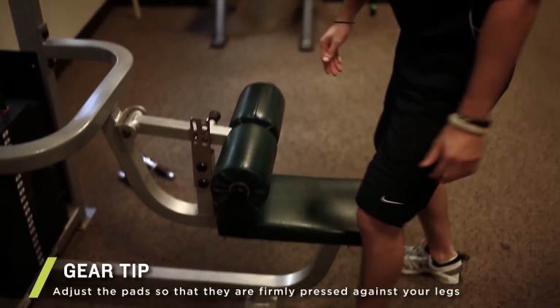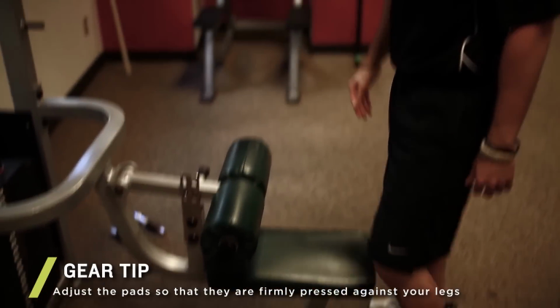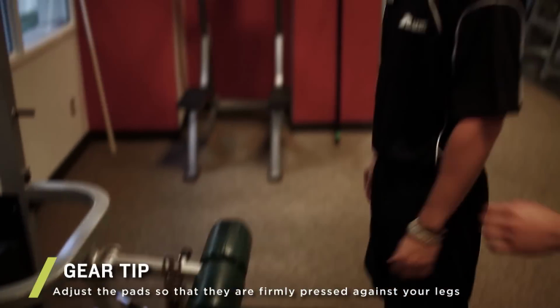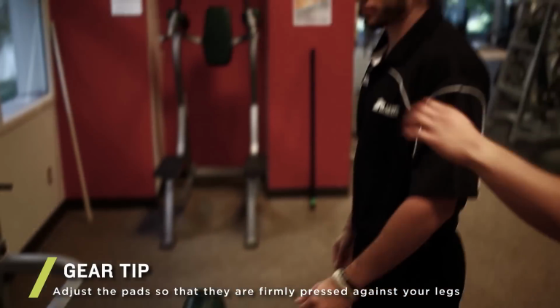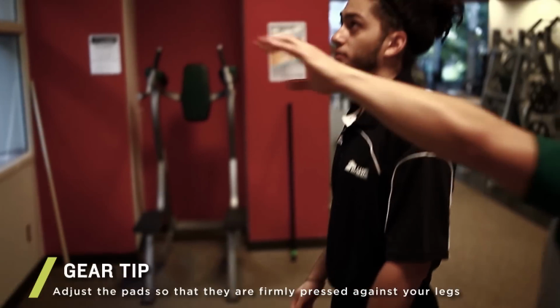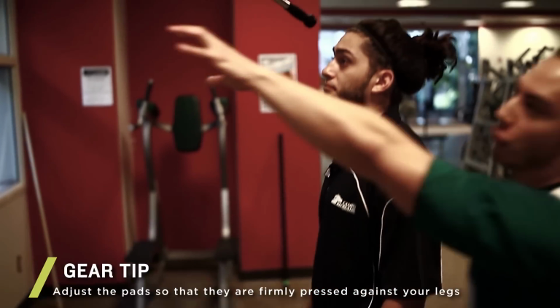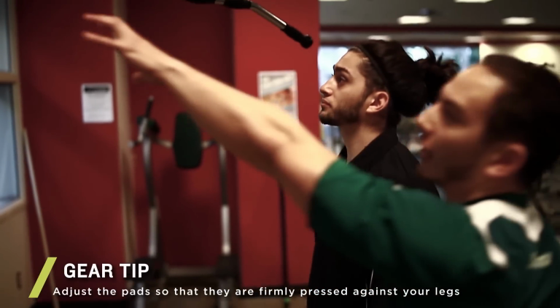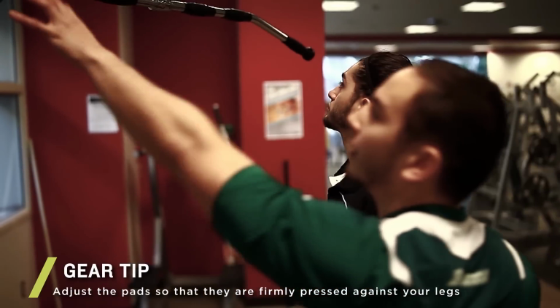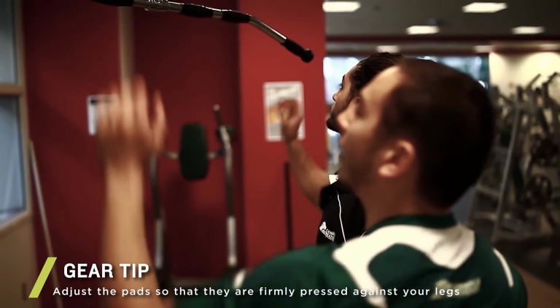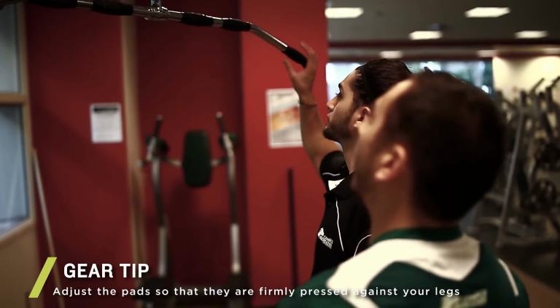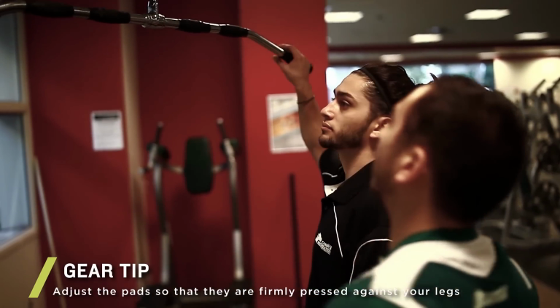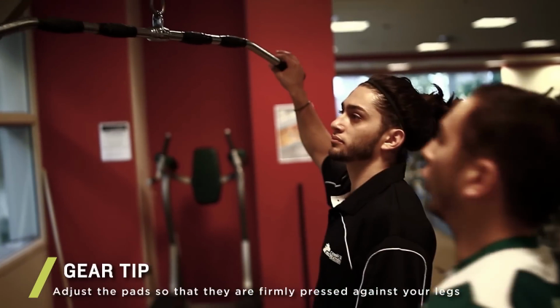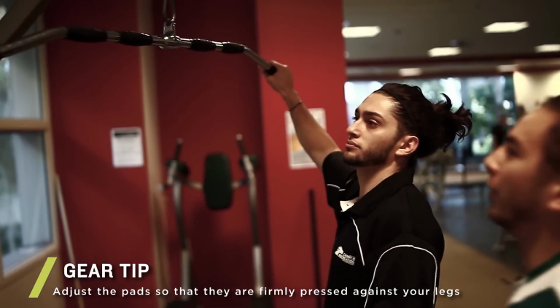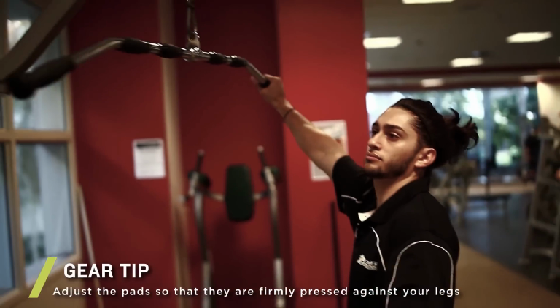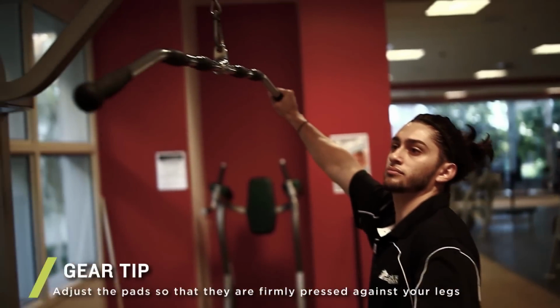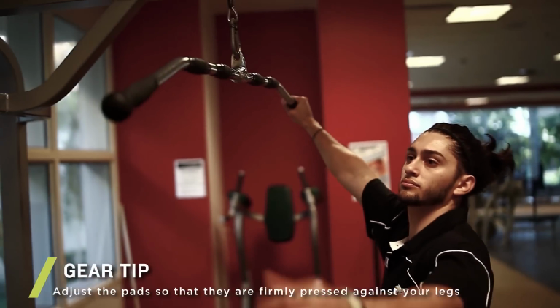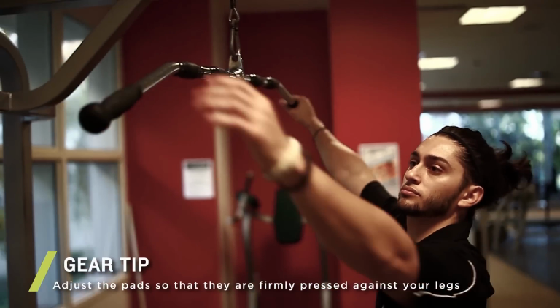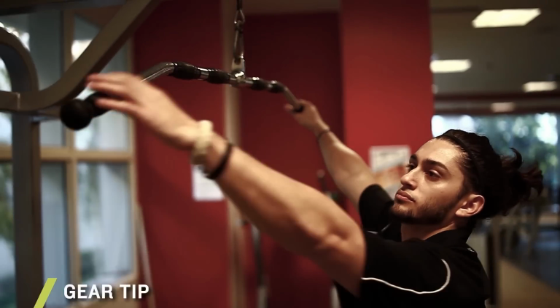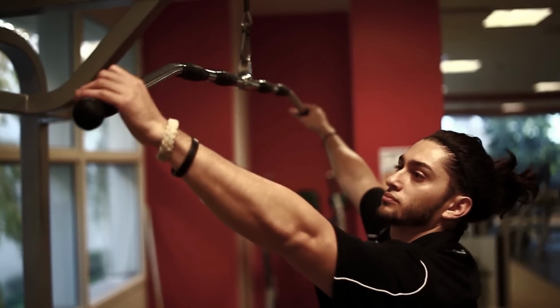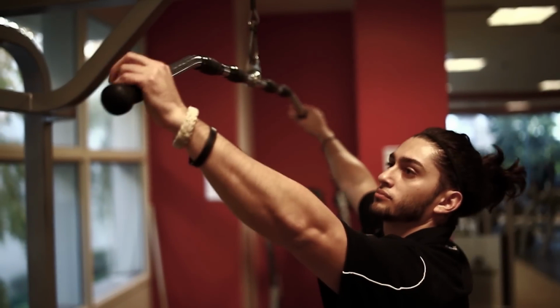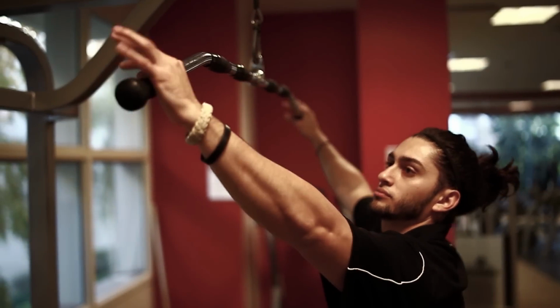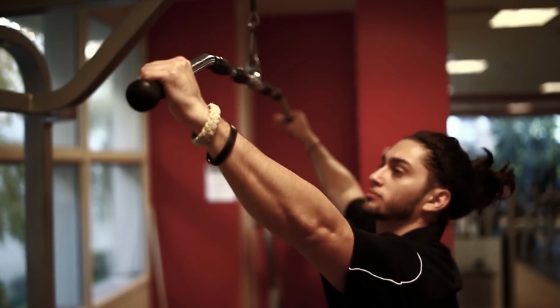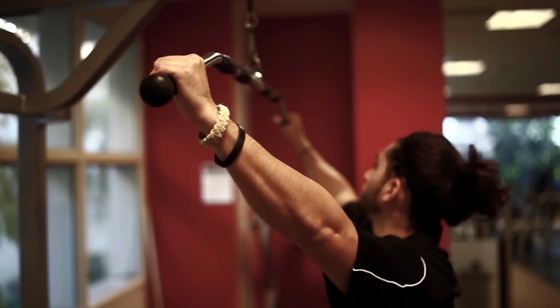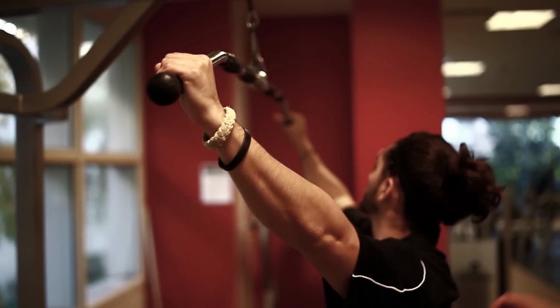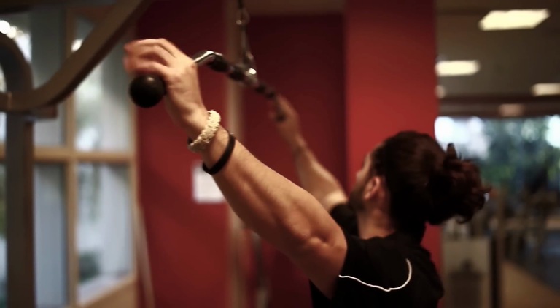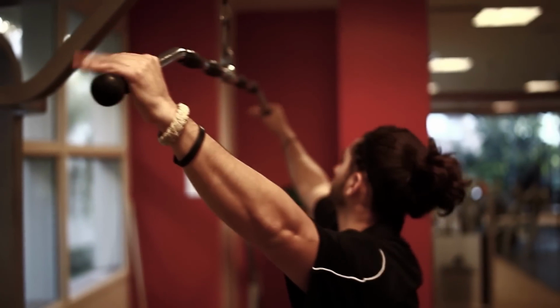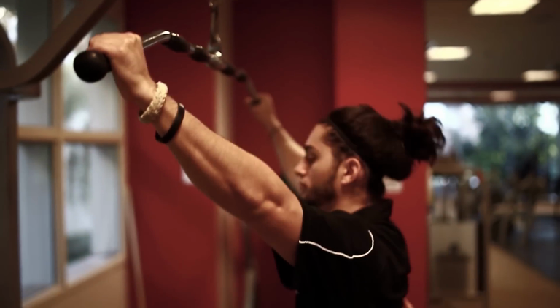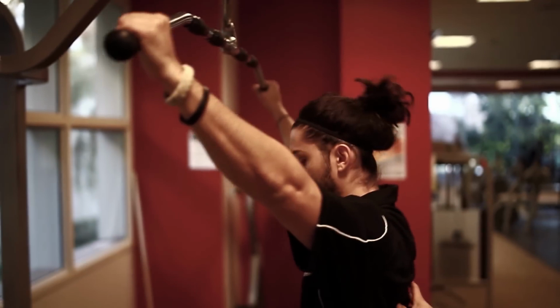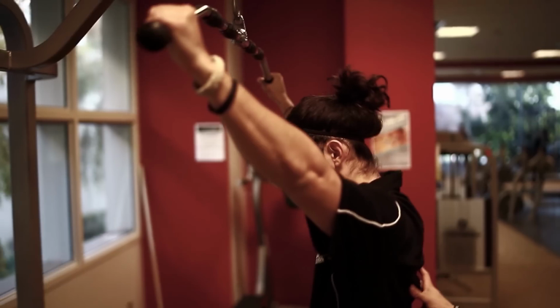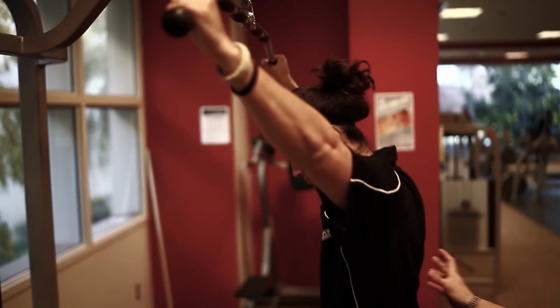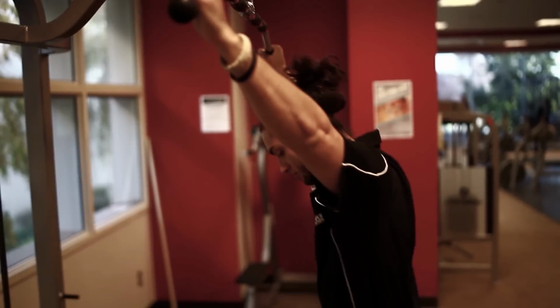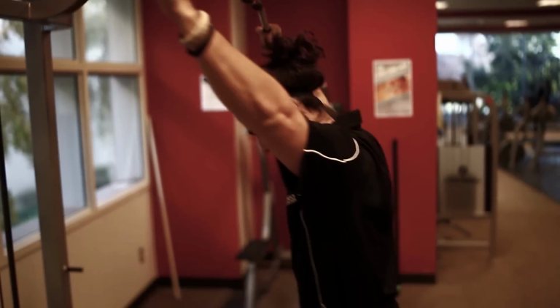Now what he's going to do is grab the bar about as wide as he can, so he can get nice activation of the lats.